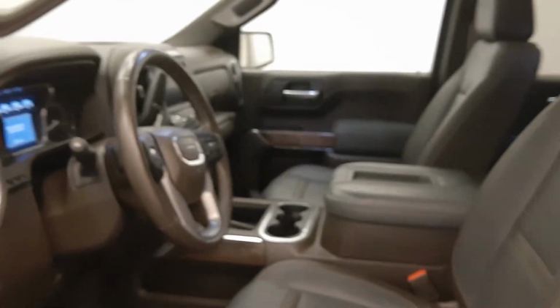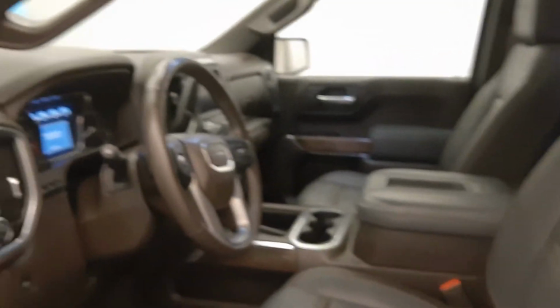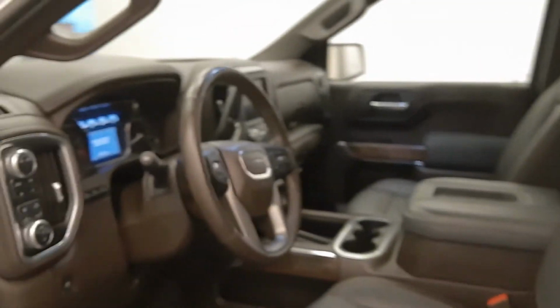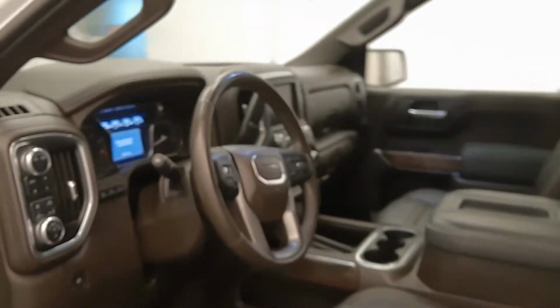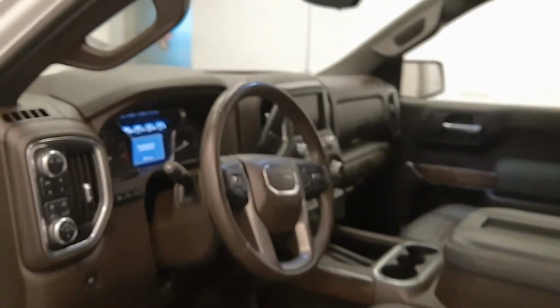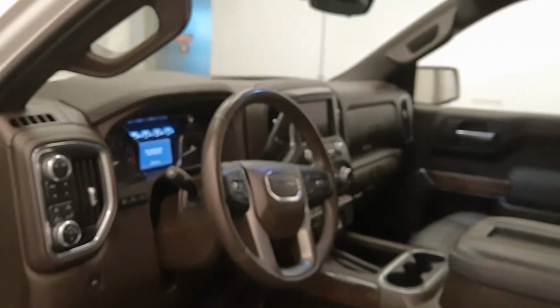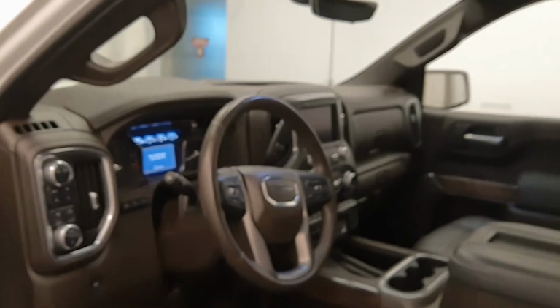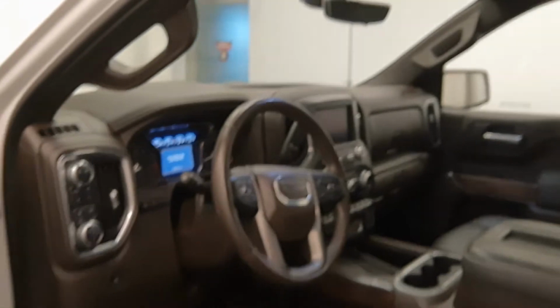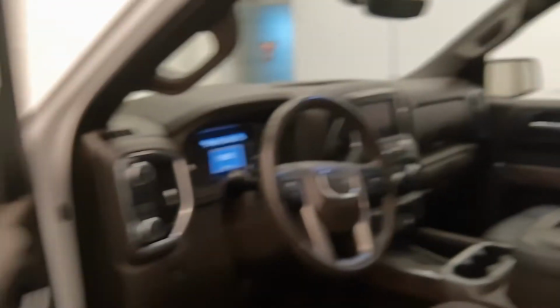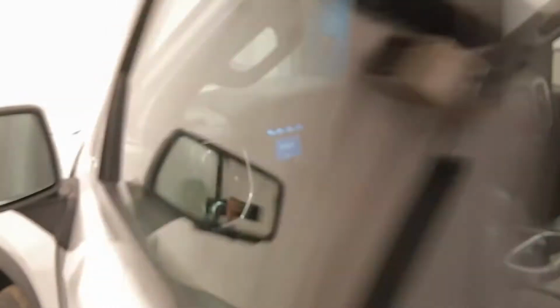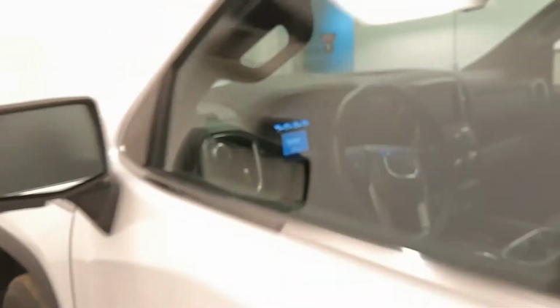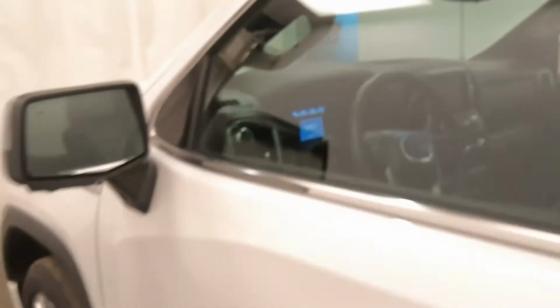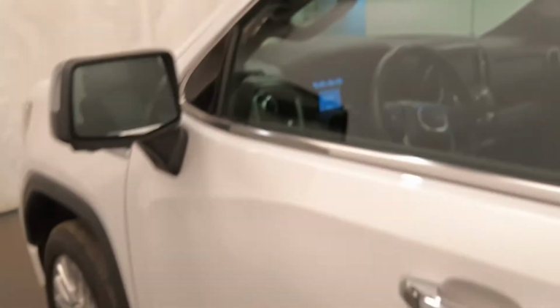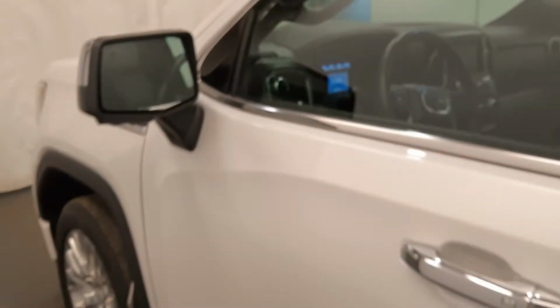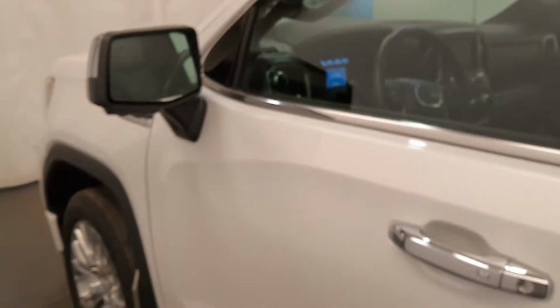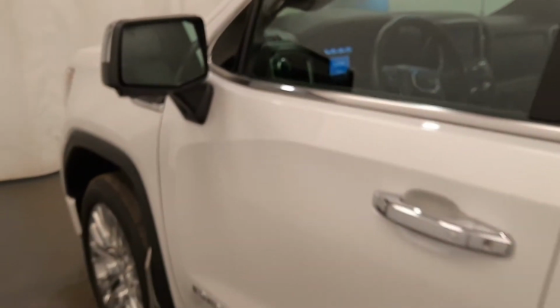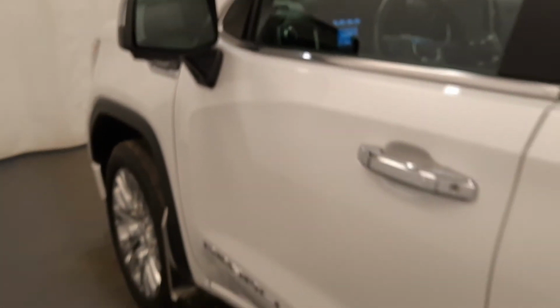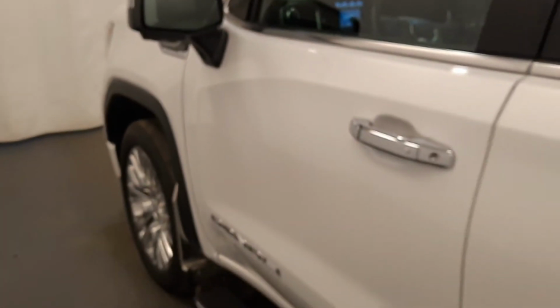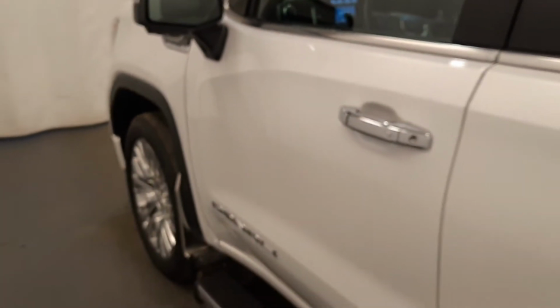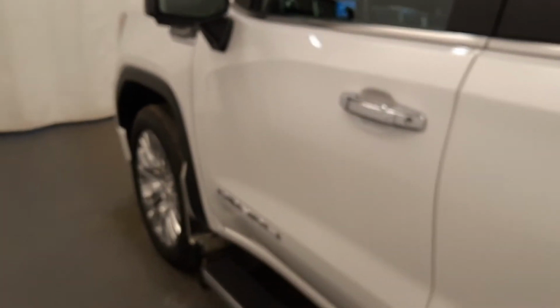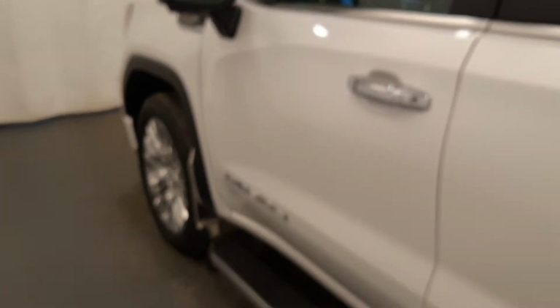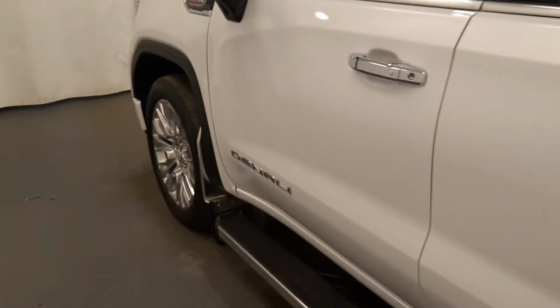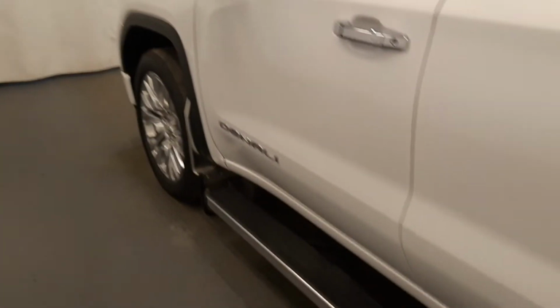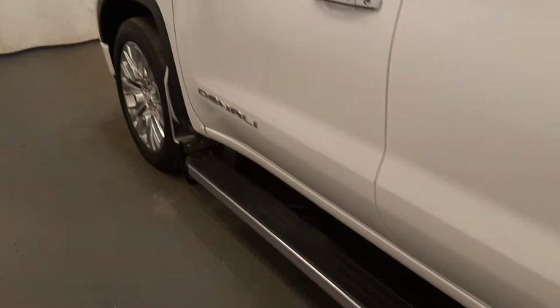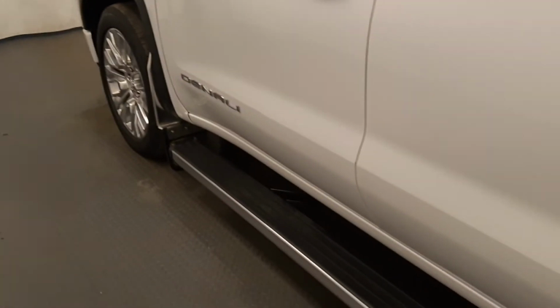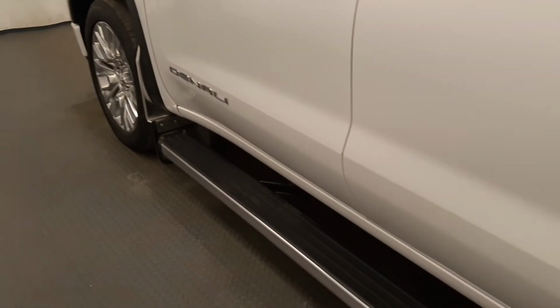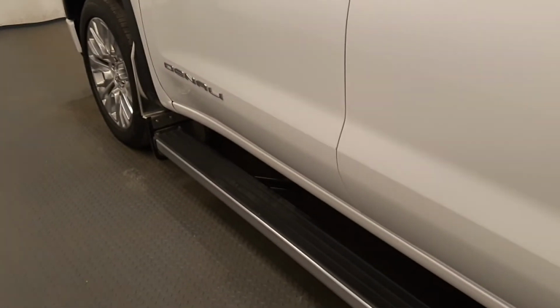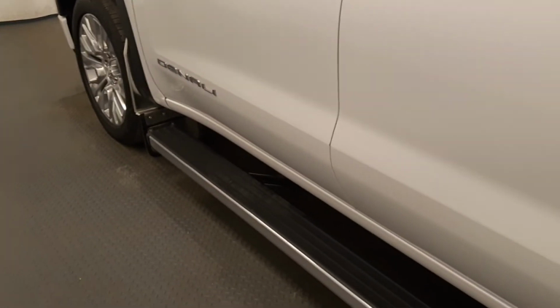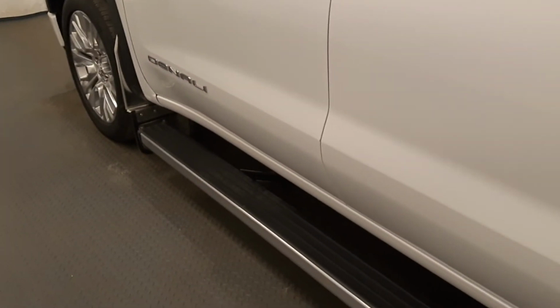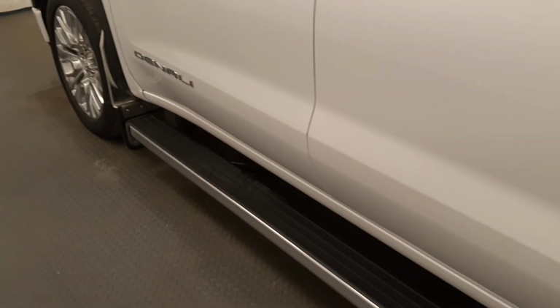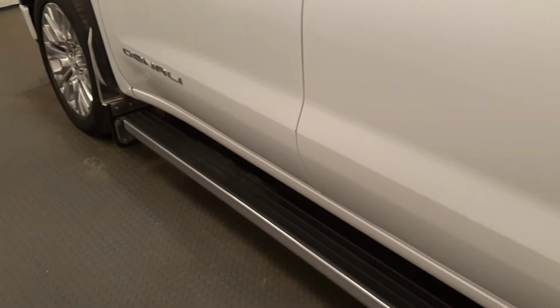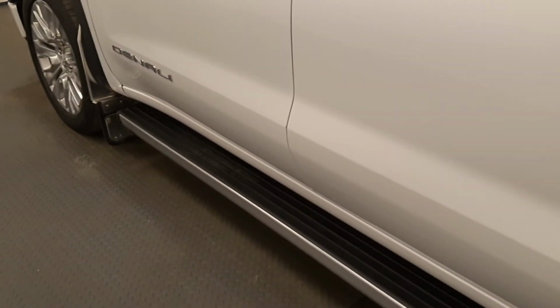The interior color is brown. Moving back out to the exterior, we have those retractable running boards.